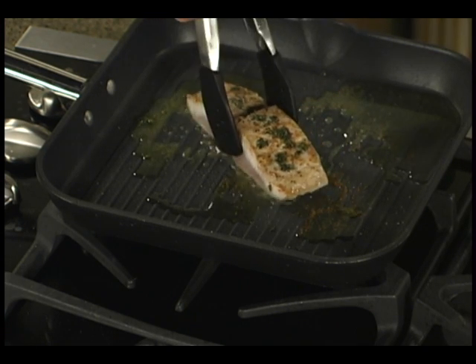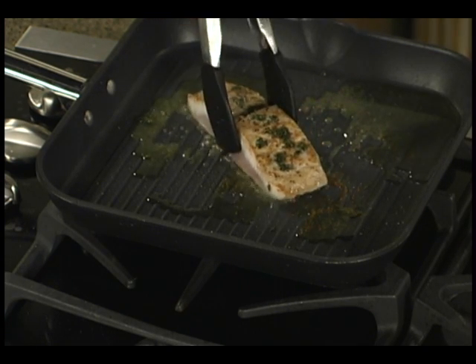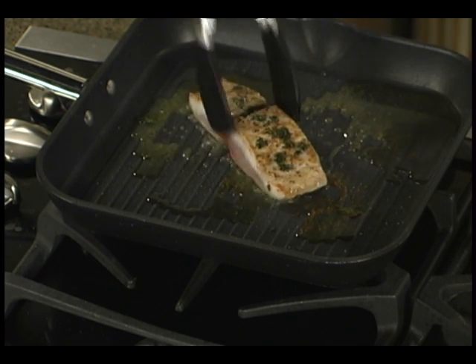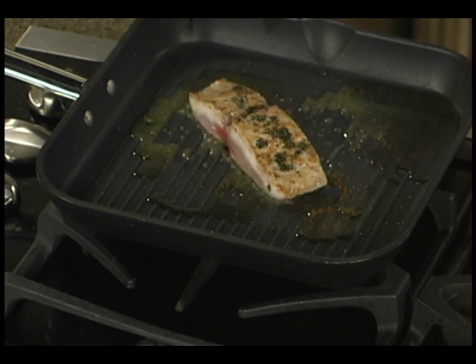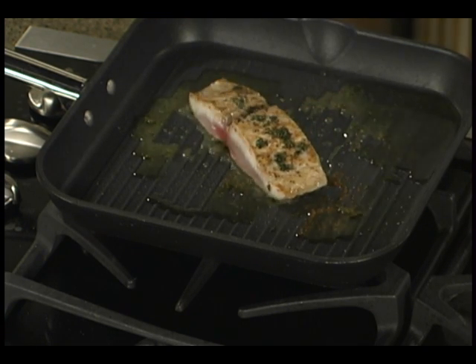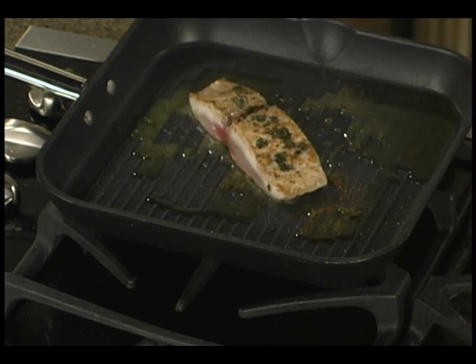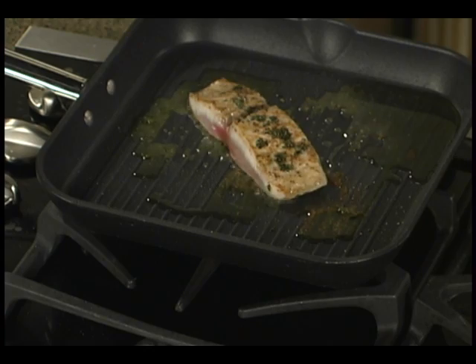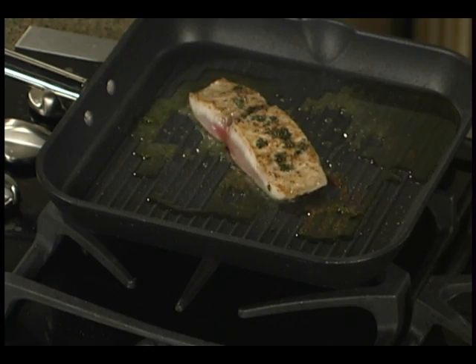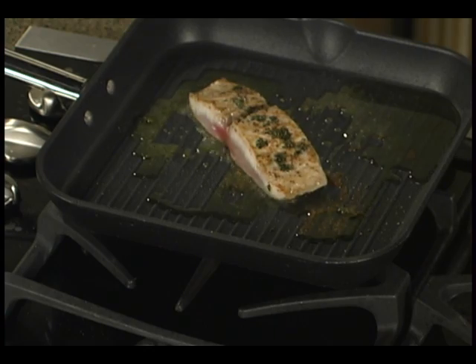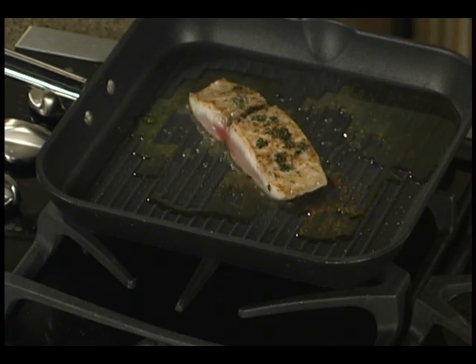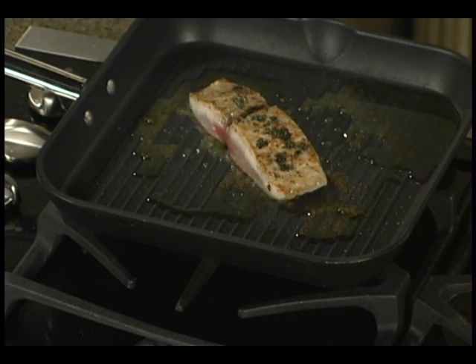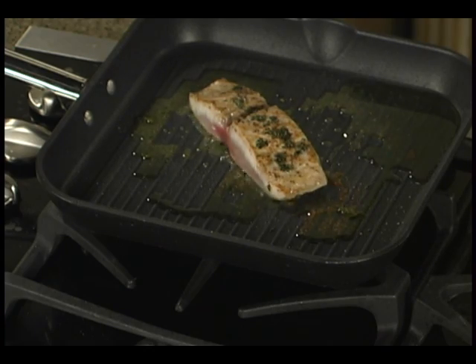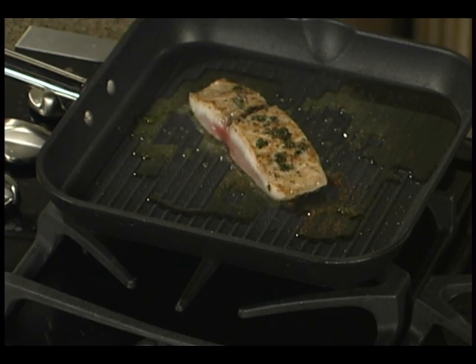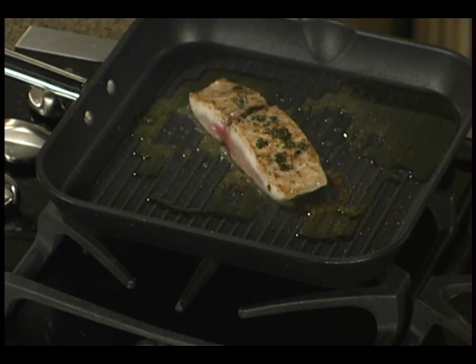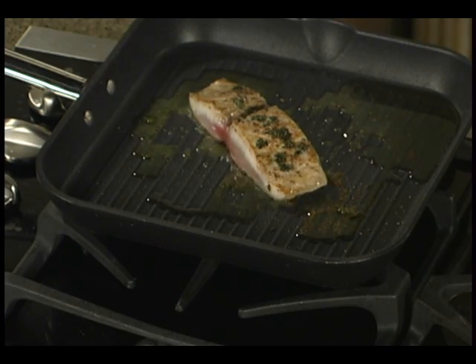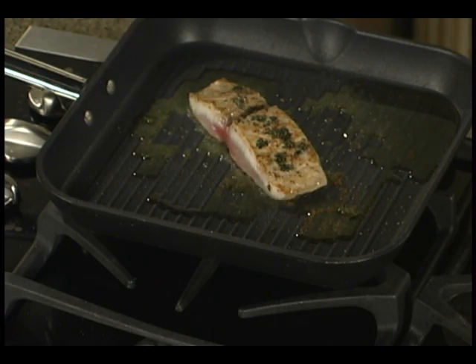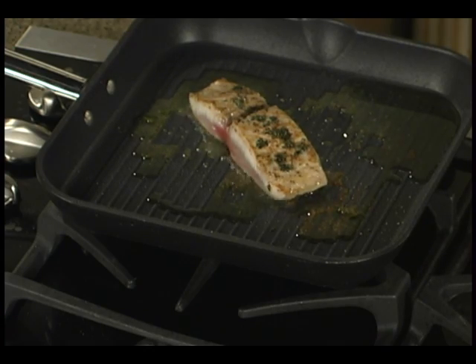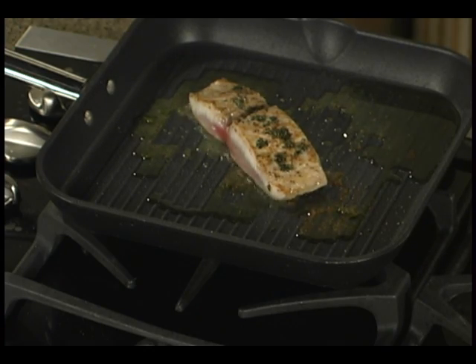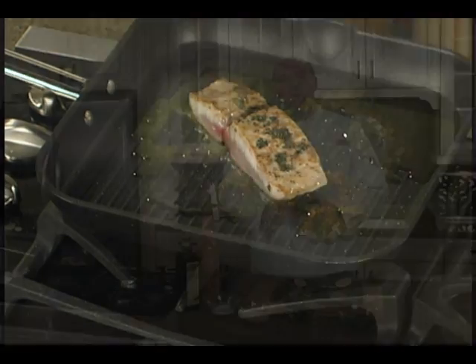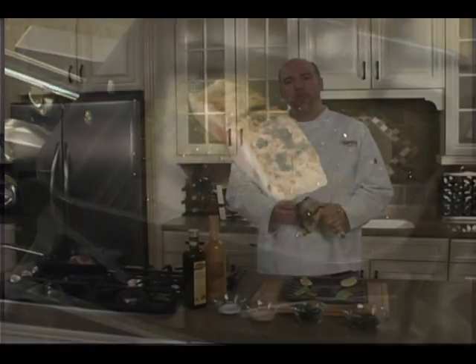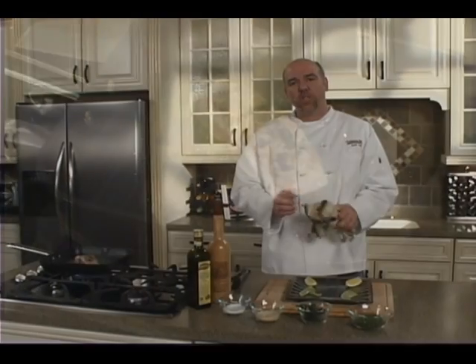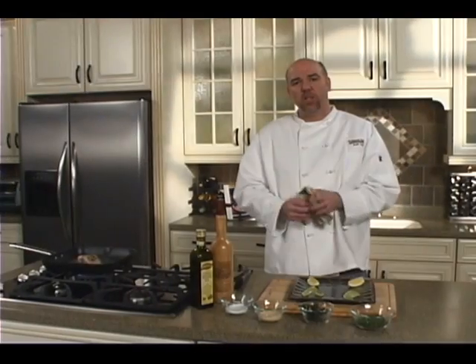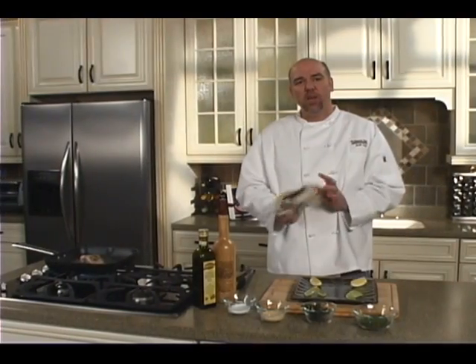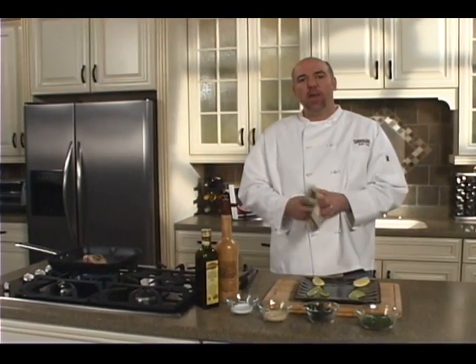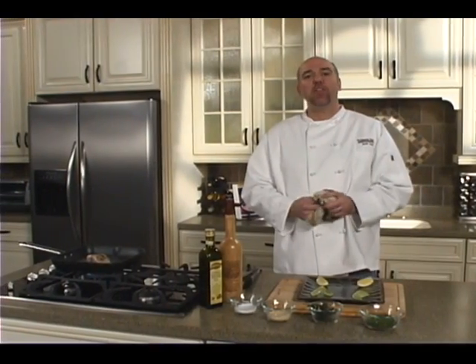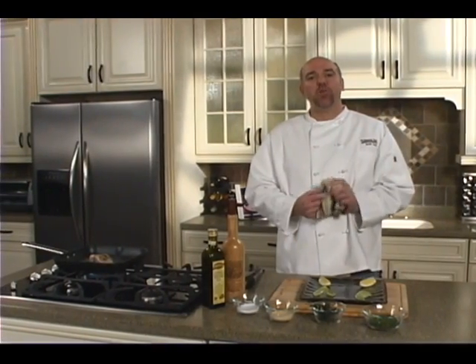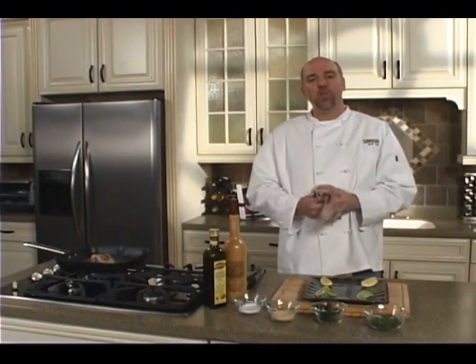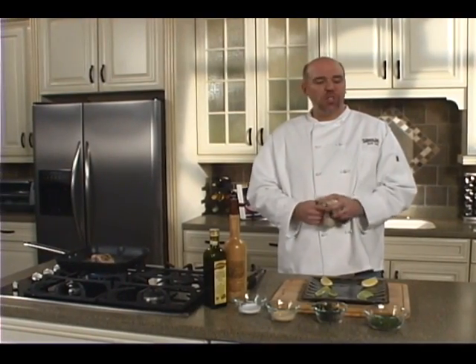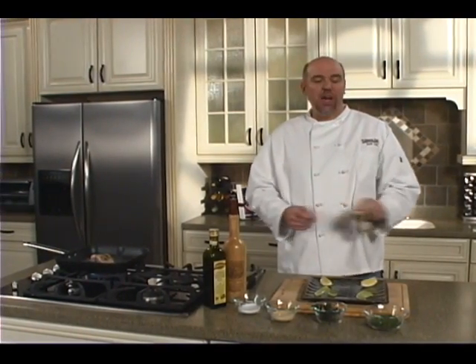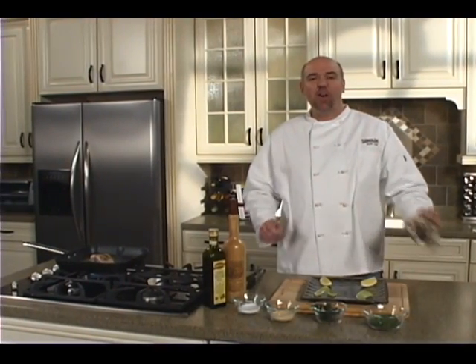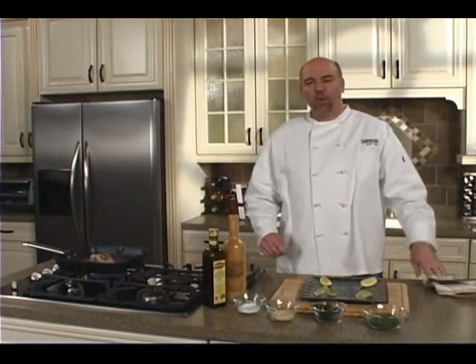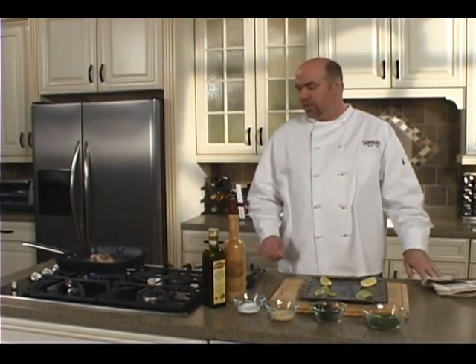I generally like cooking my fish medium-rare, but it's all about preference. Making it your own — just have fun with it.